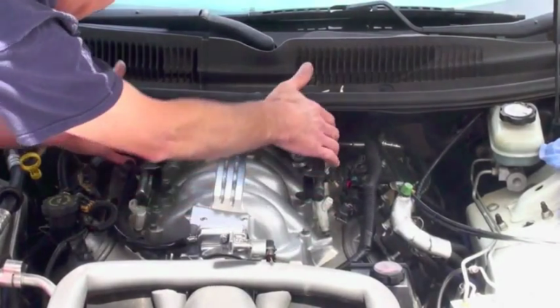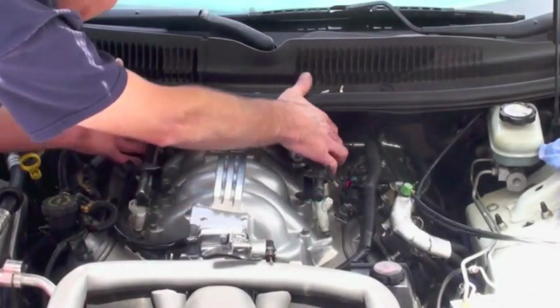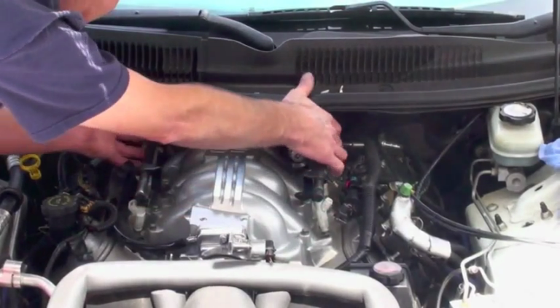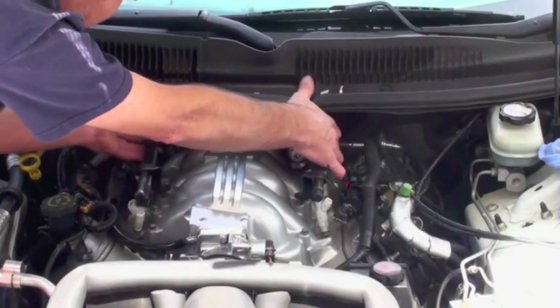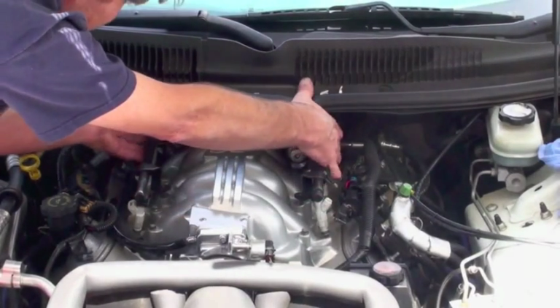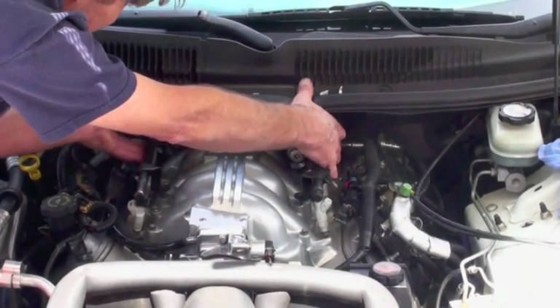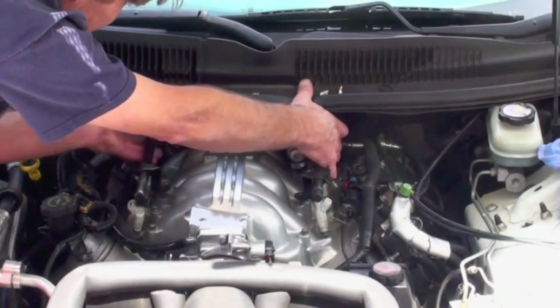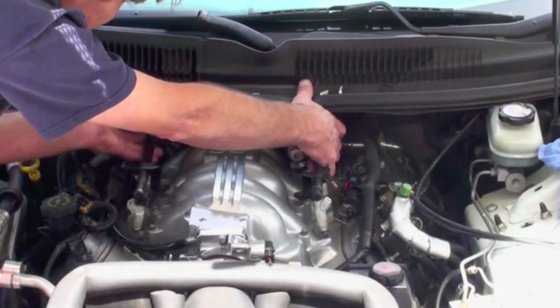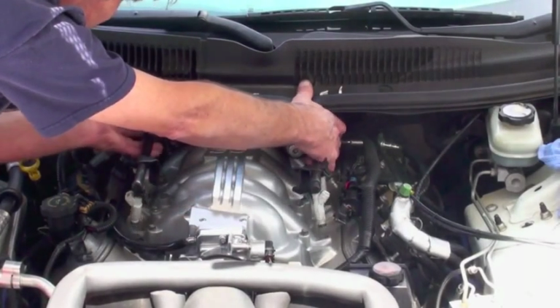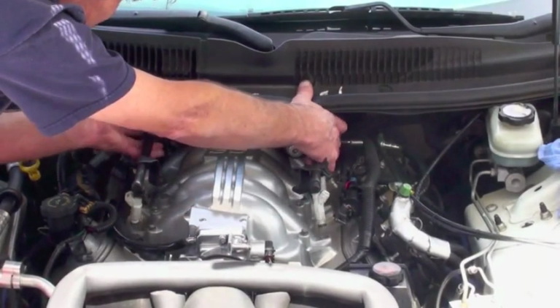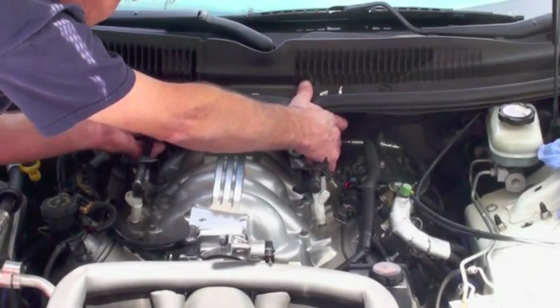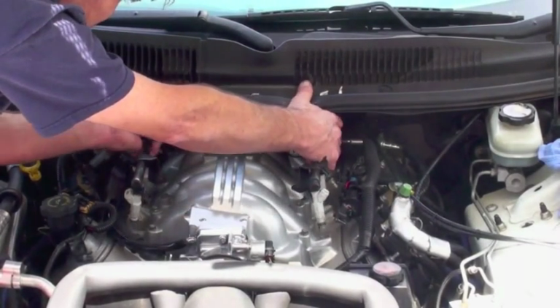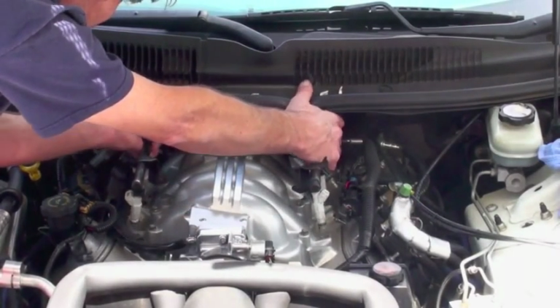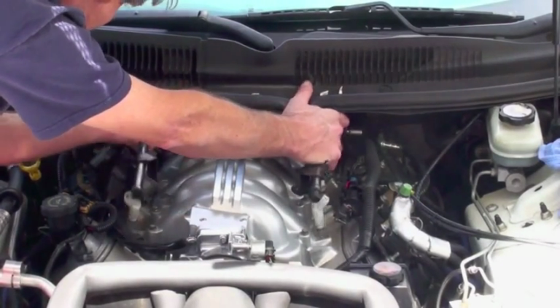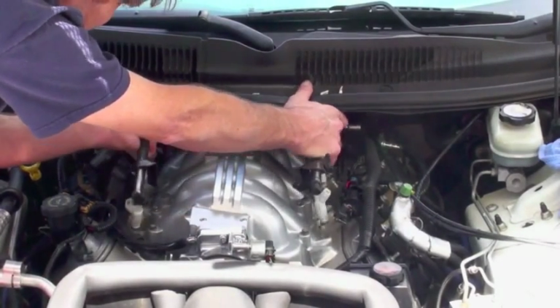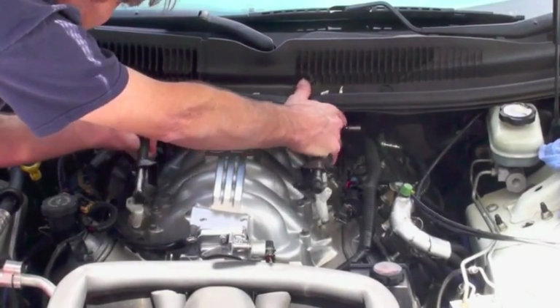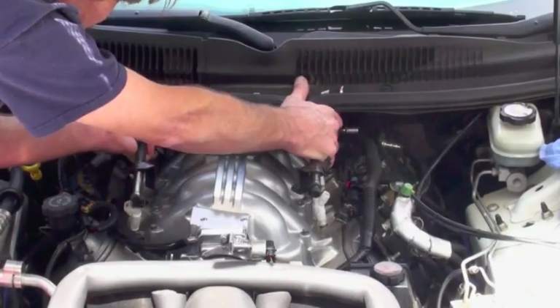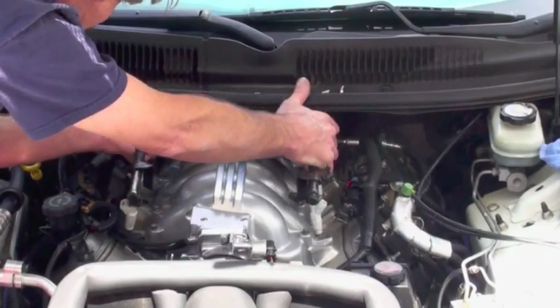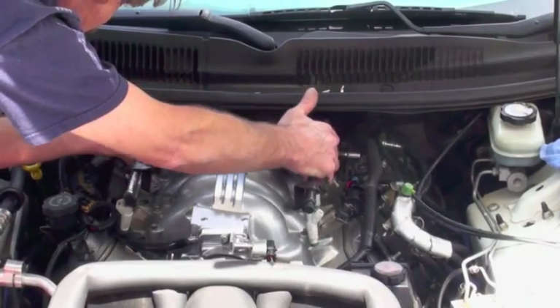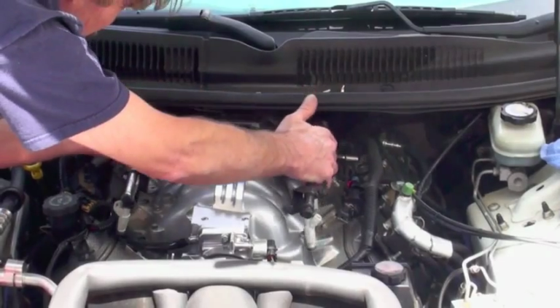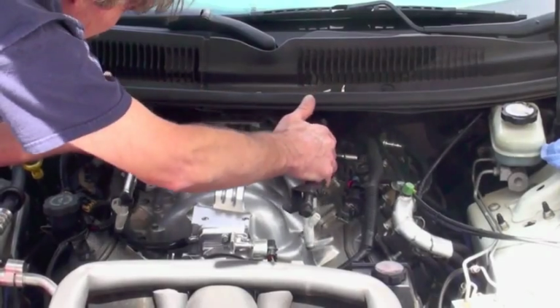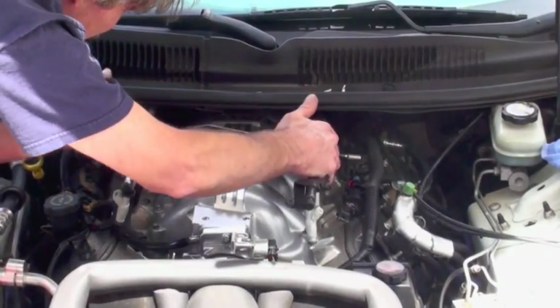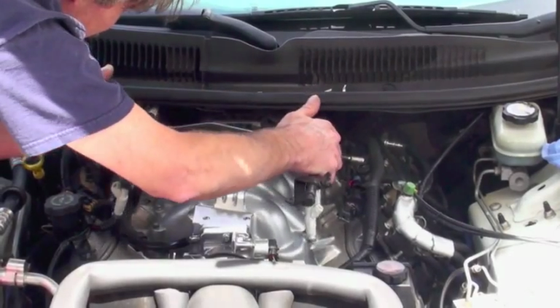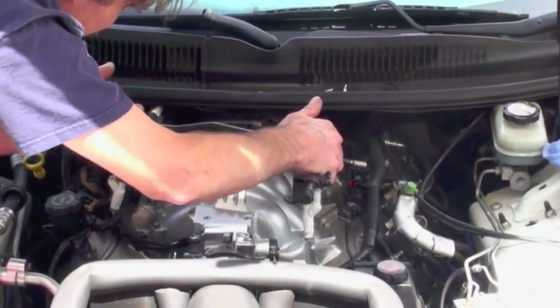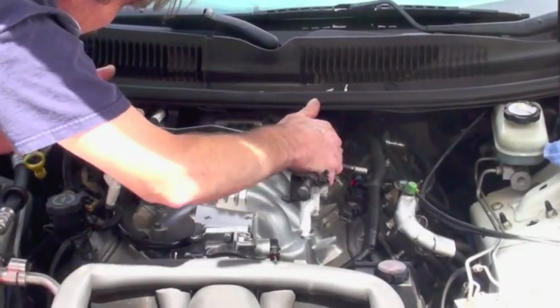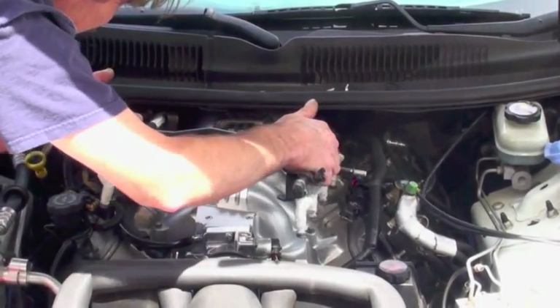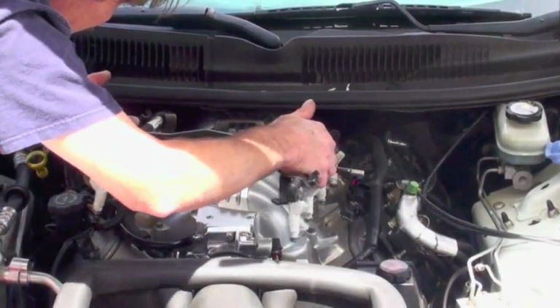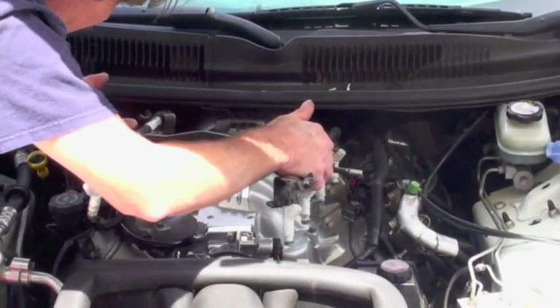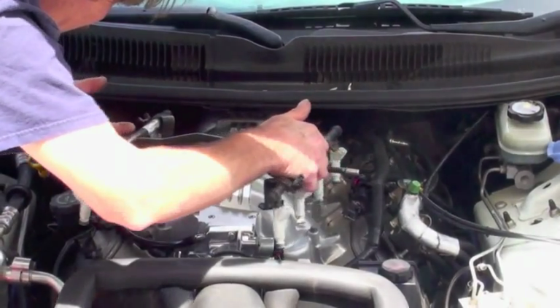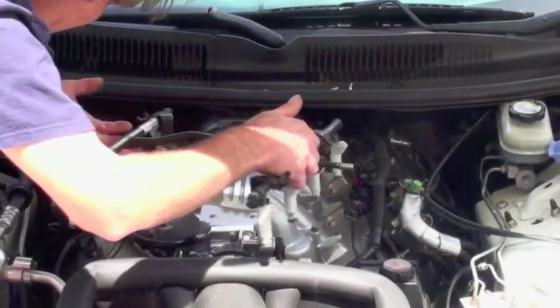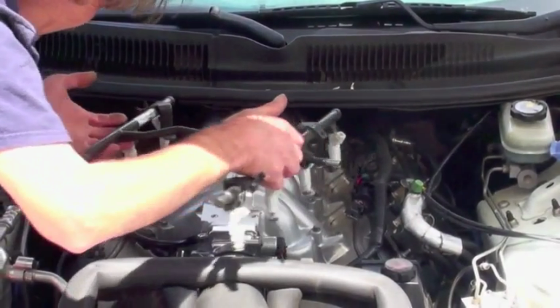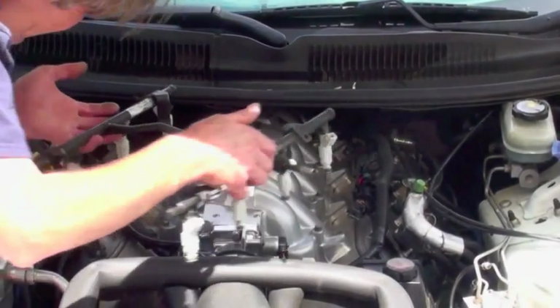To remove the rails from the intake manifold, simply lift straight up to get the injectors out of the injector bungs in the intake.